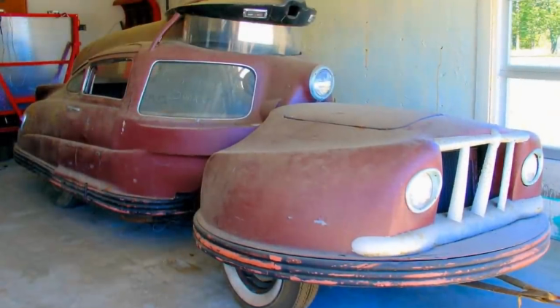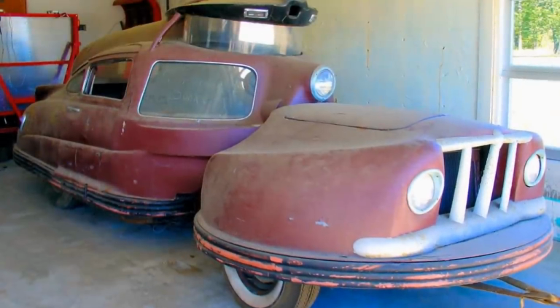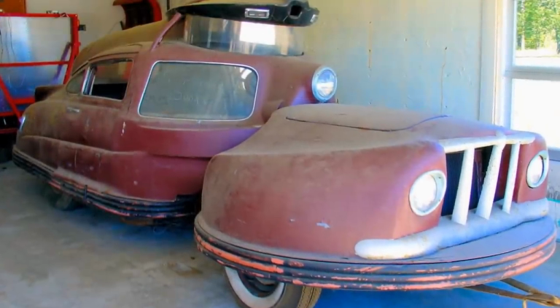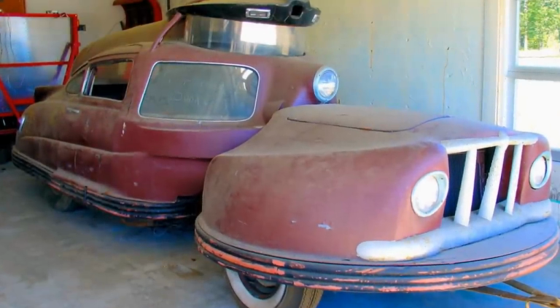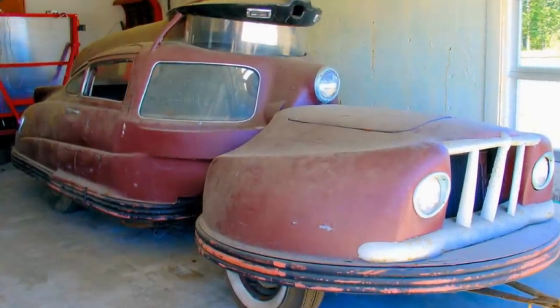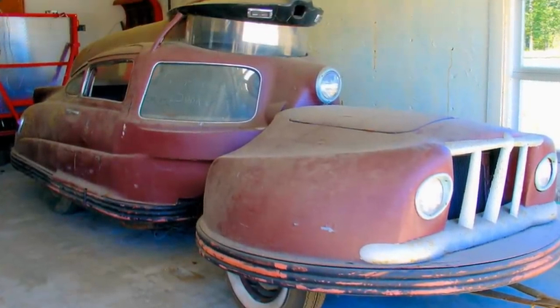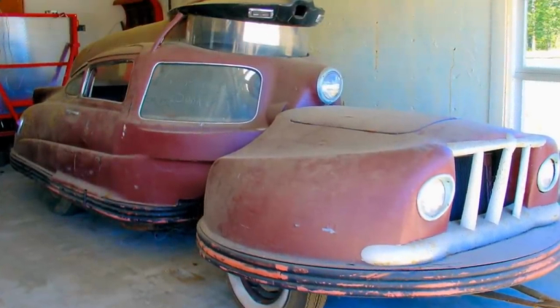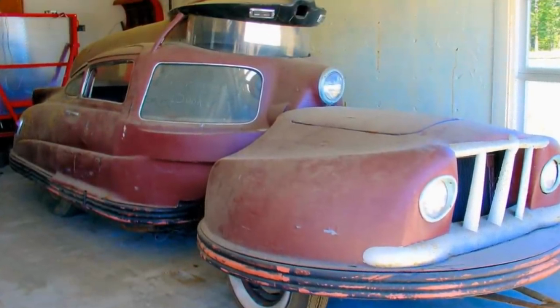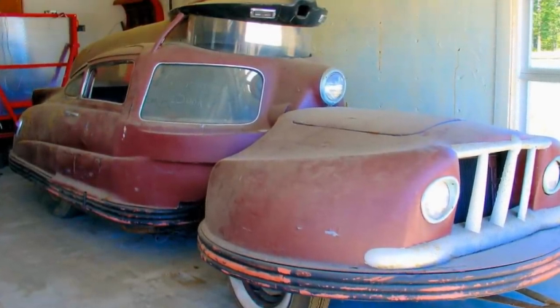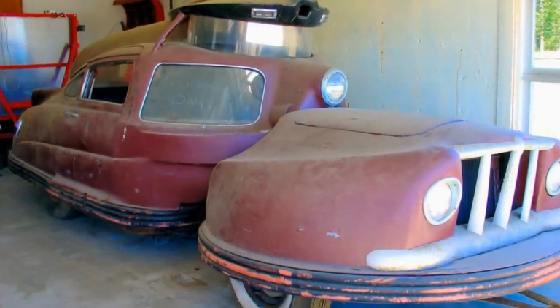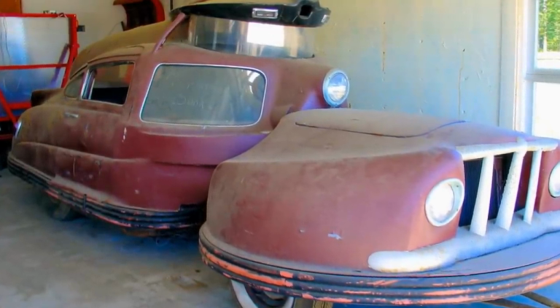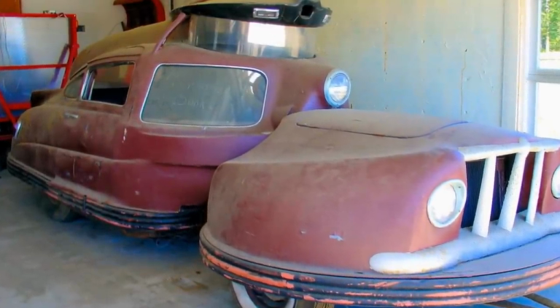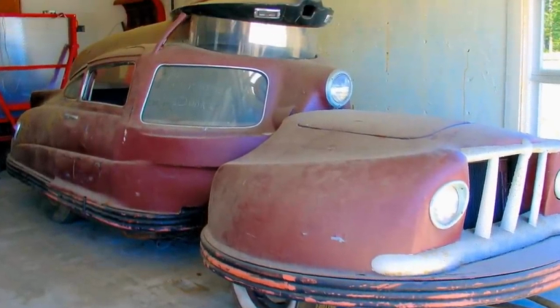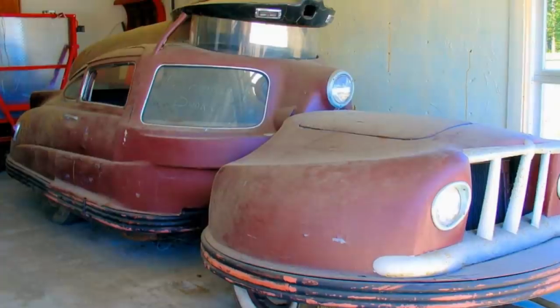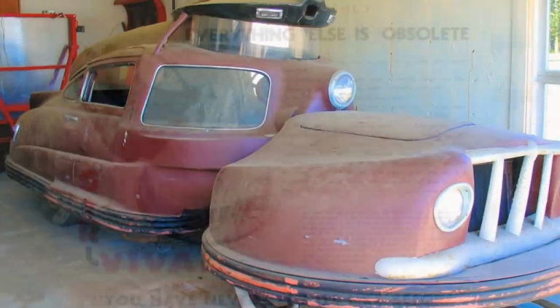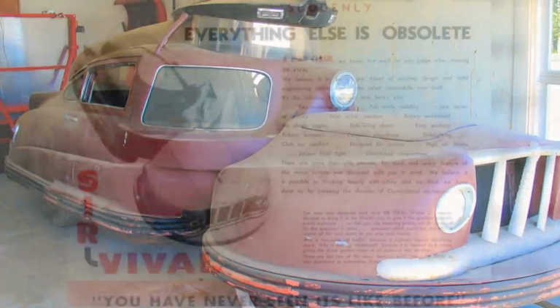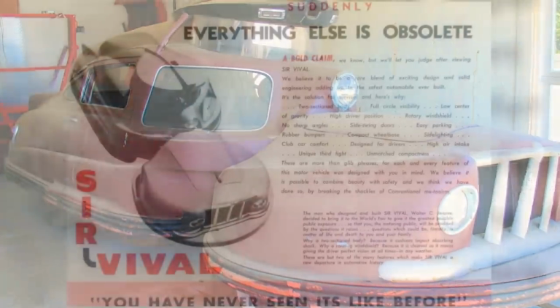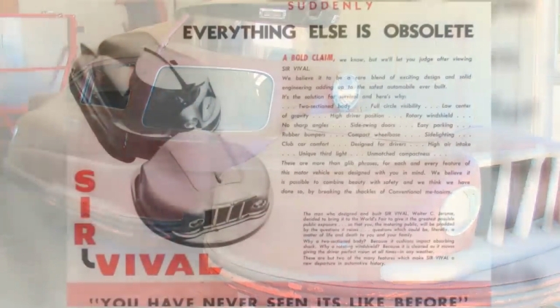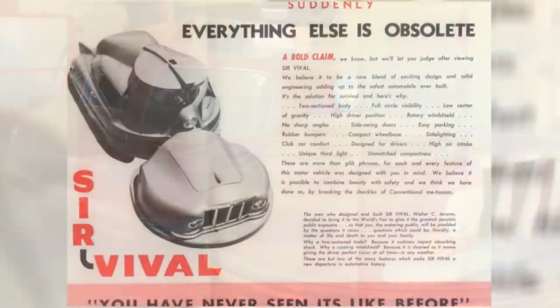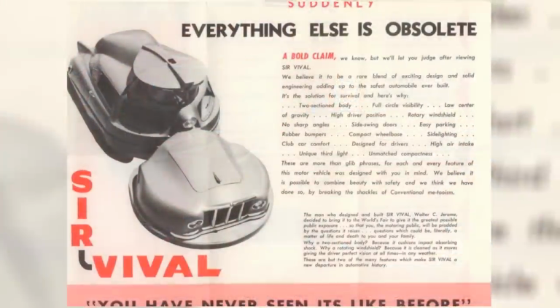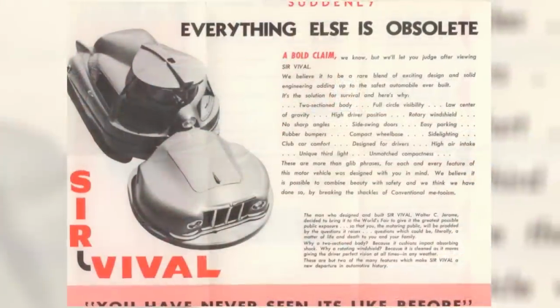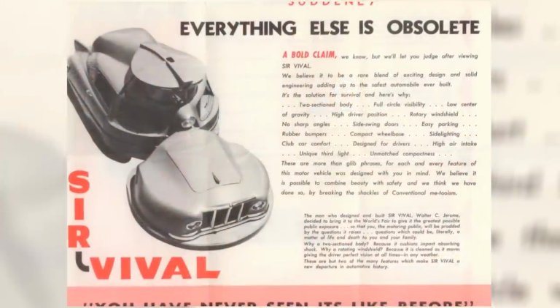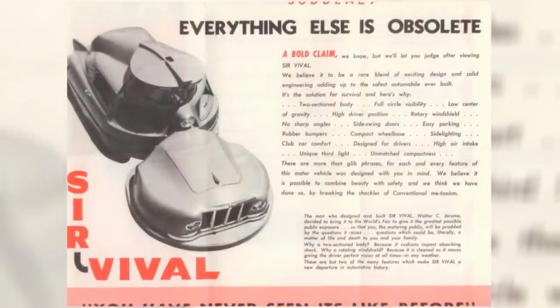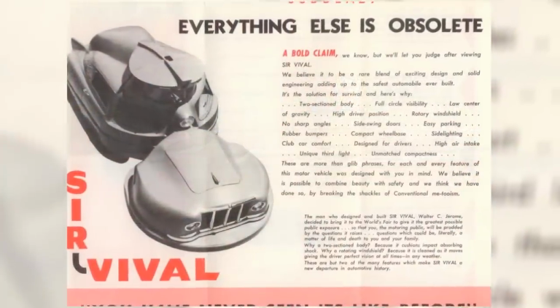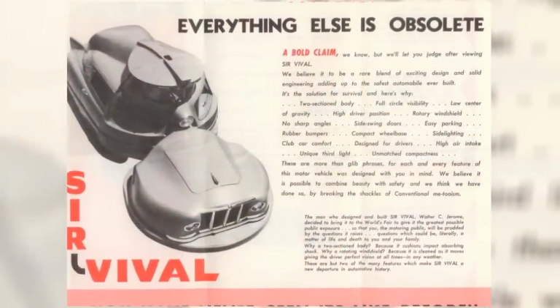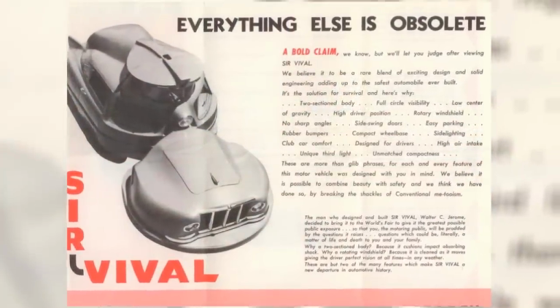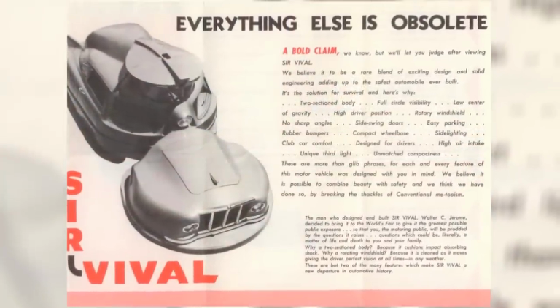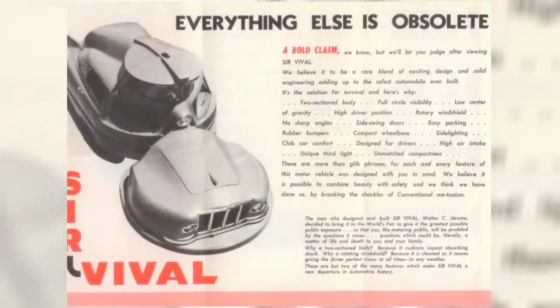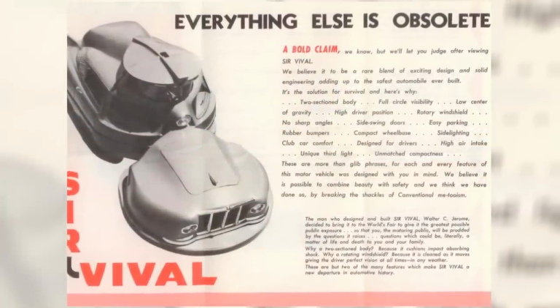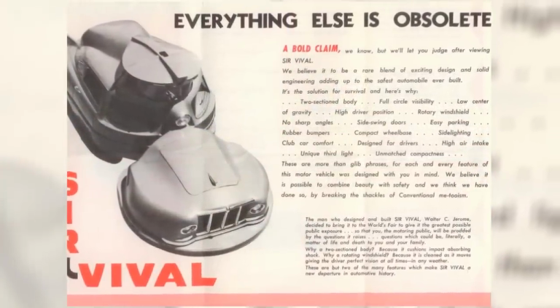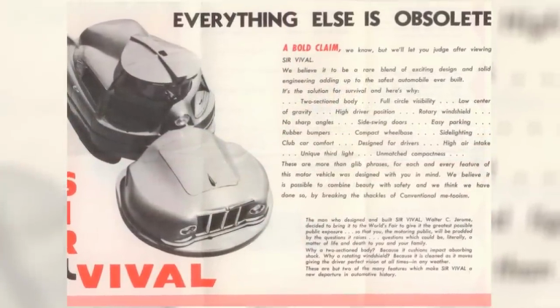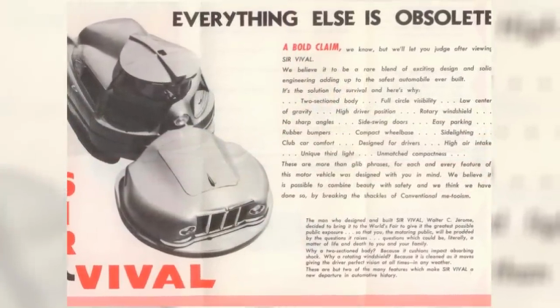Unfortunately, the approximate $10,000 price tag was a turn-off to most consumers, since a Cadillac could be purchased for half the price.